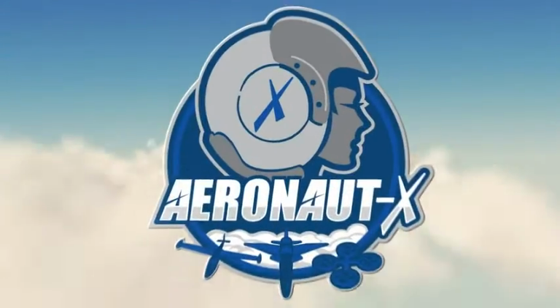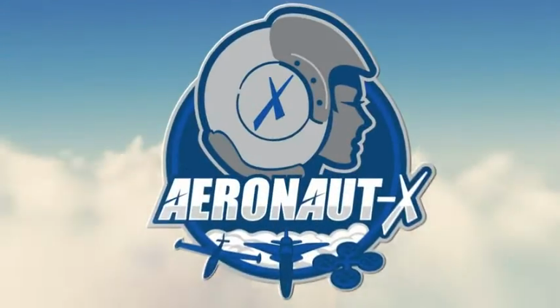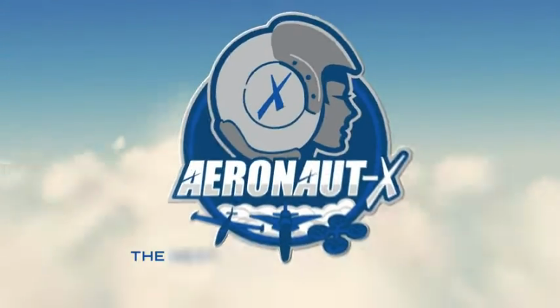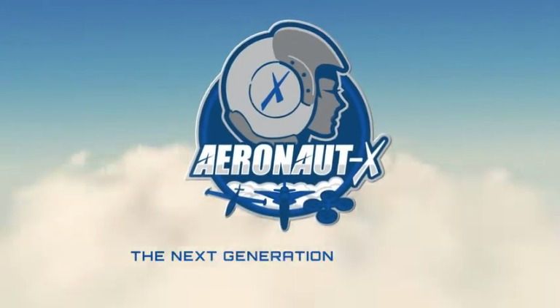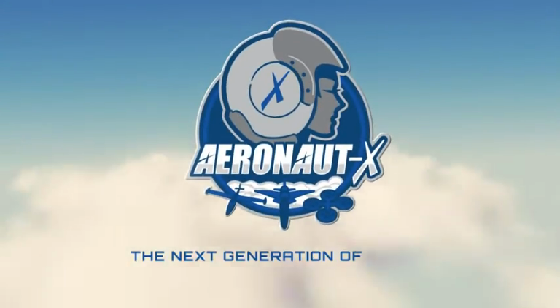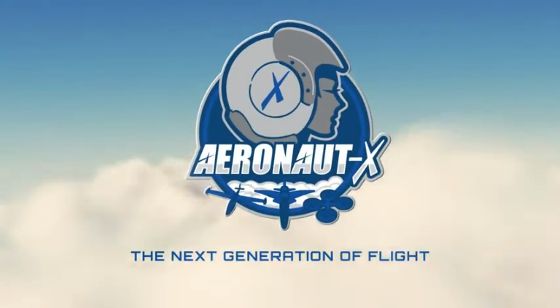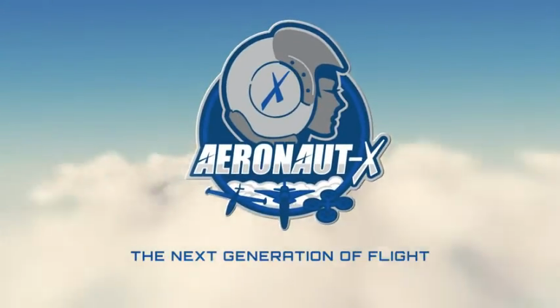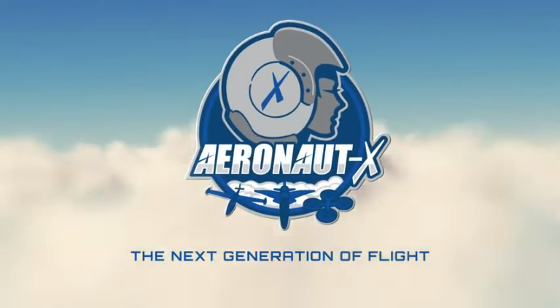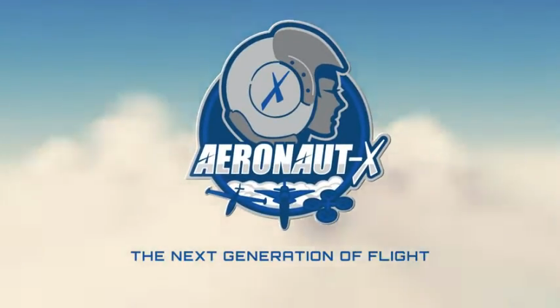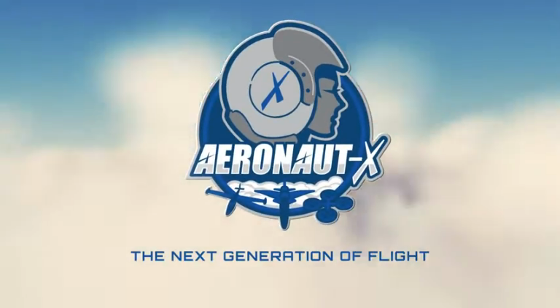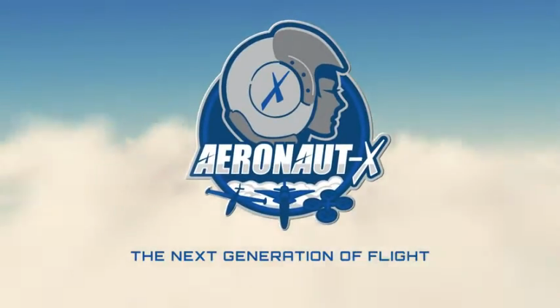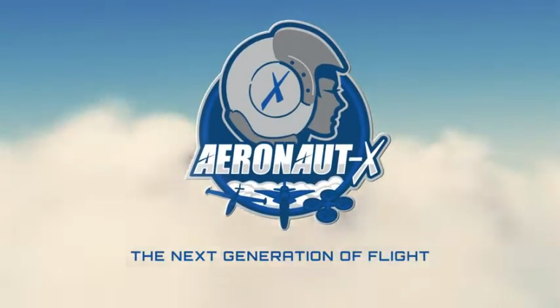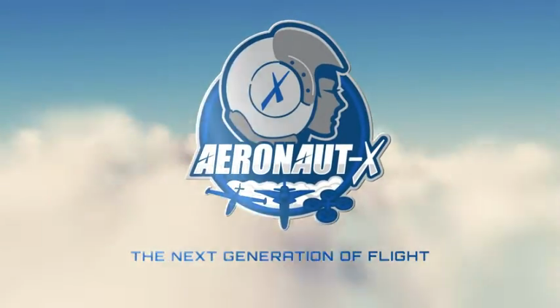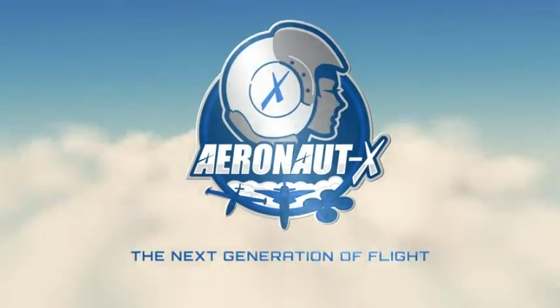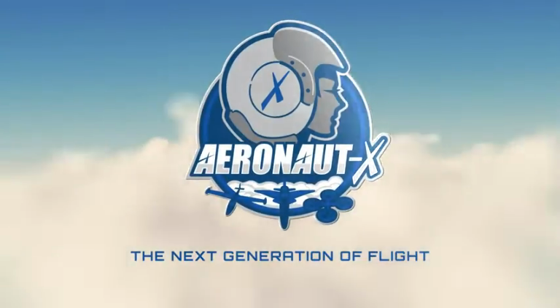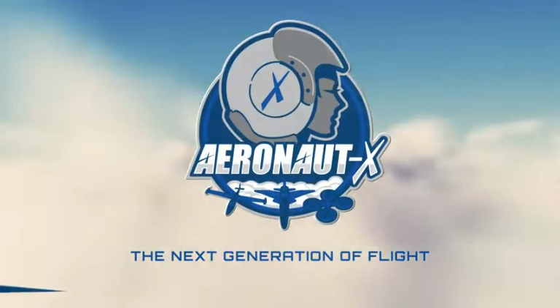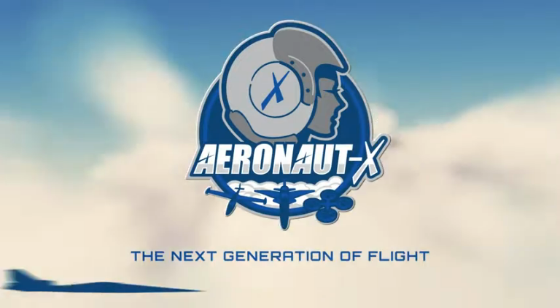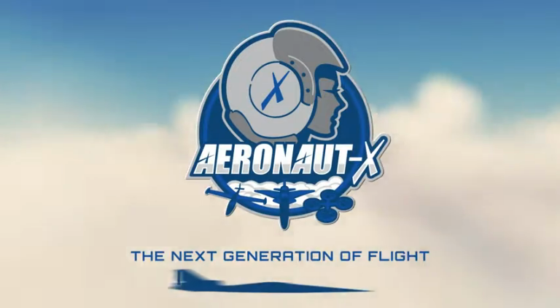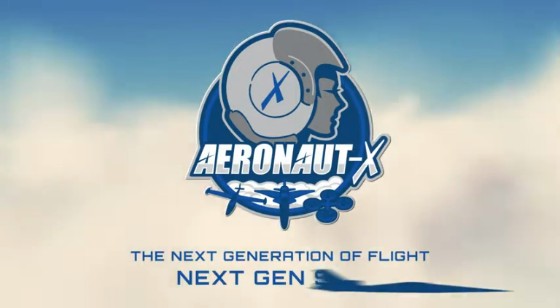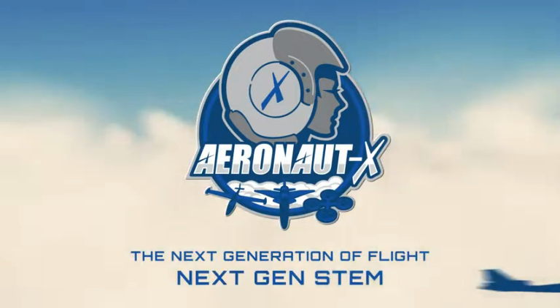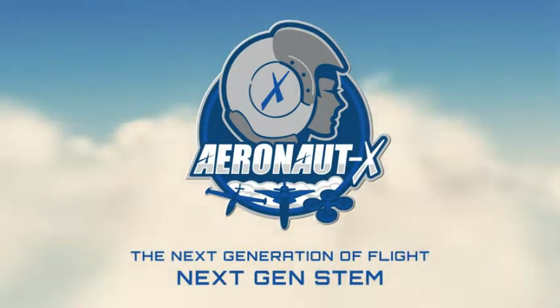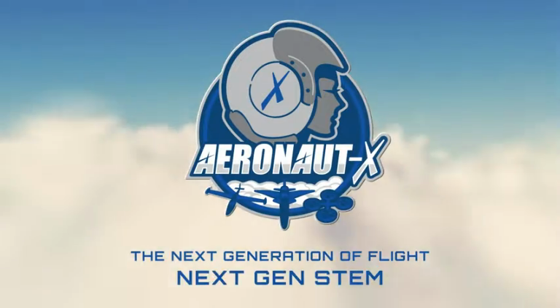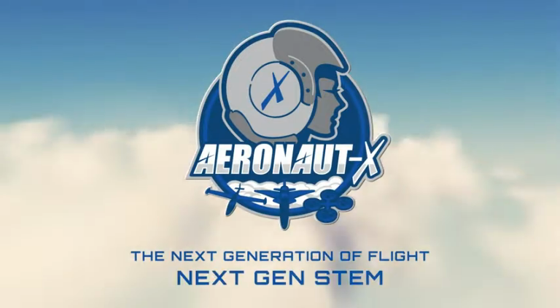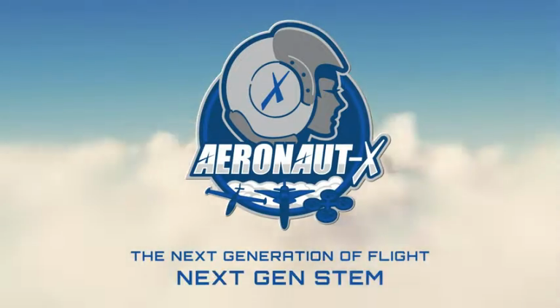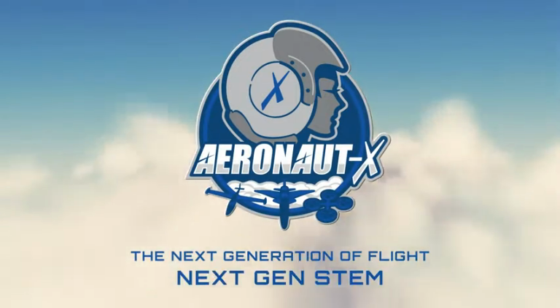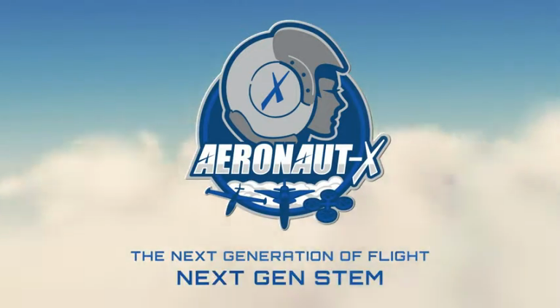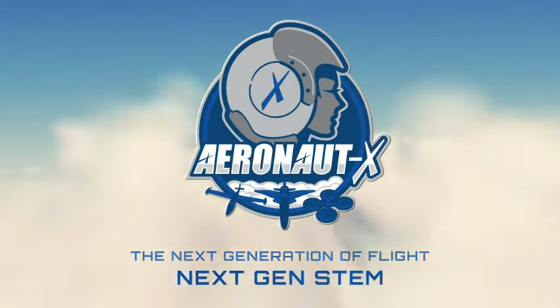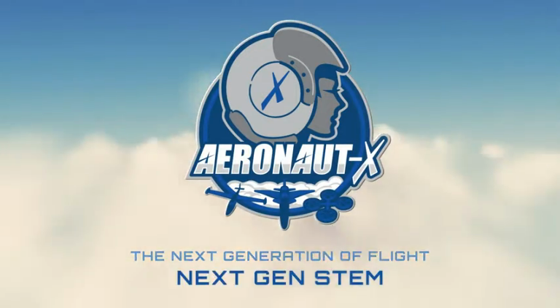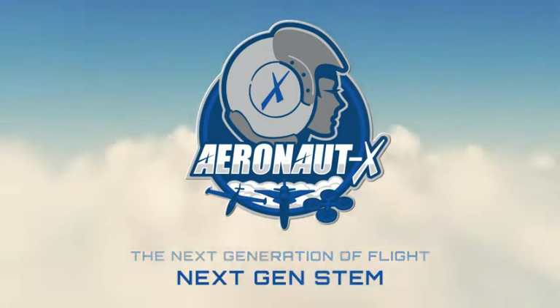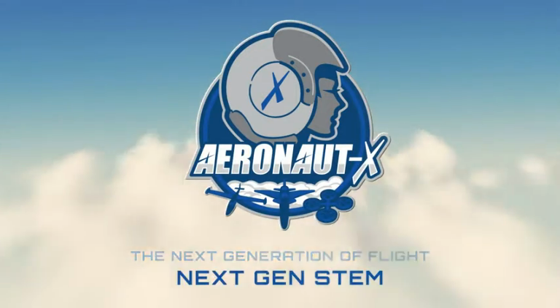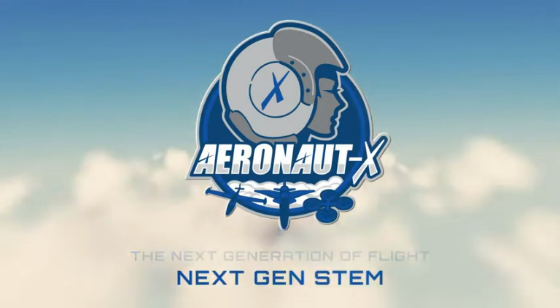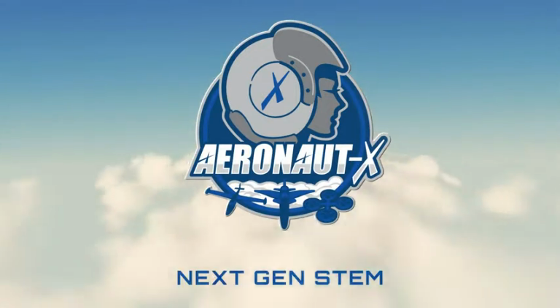That's one small step for man, one giant leap for mankind.